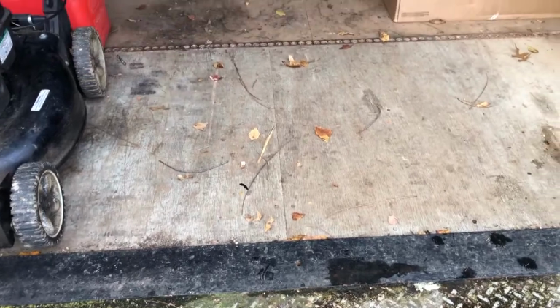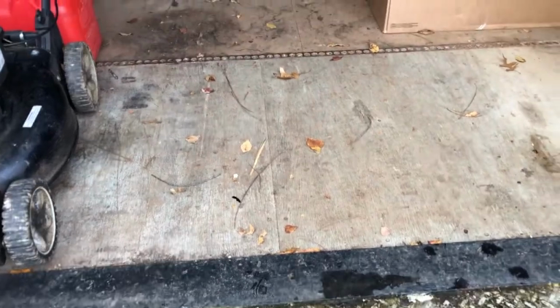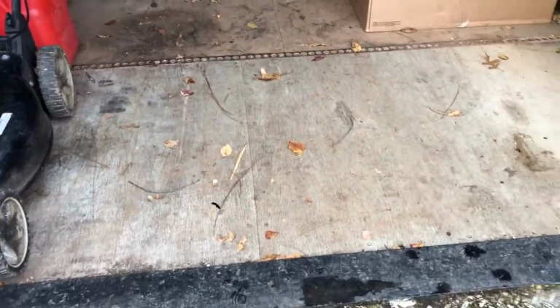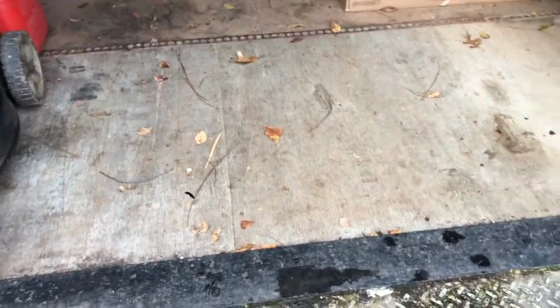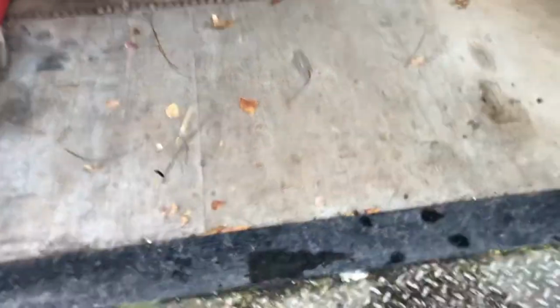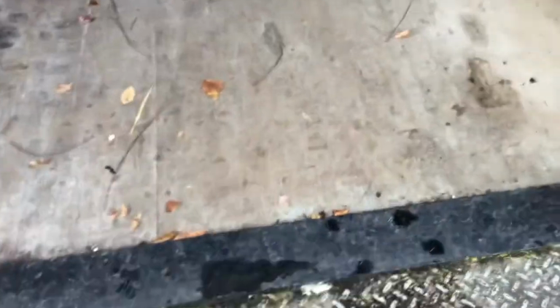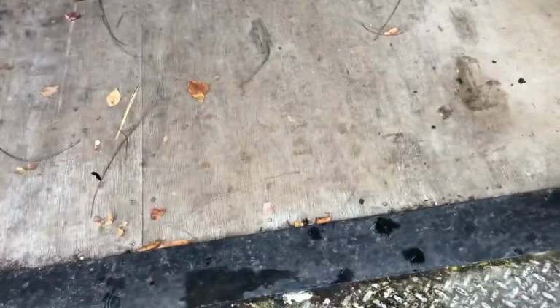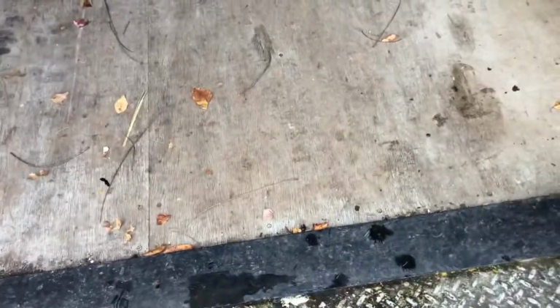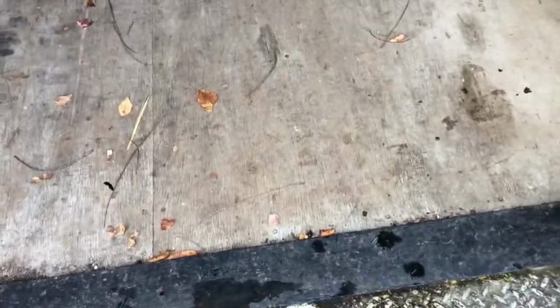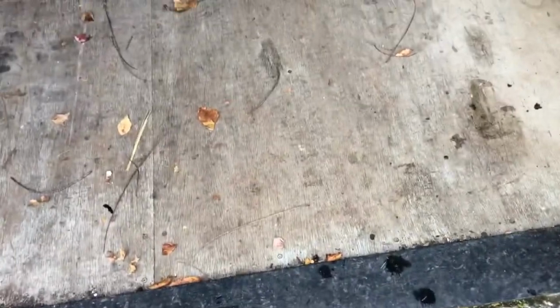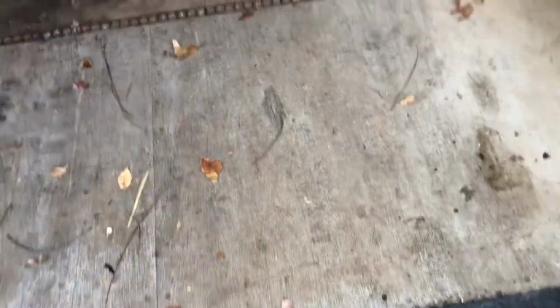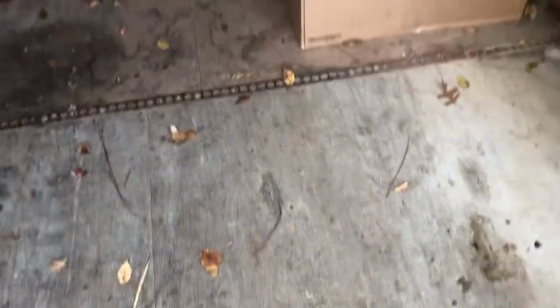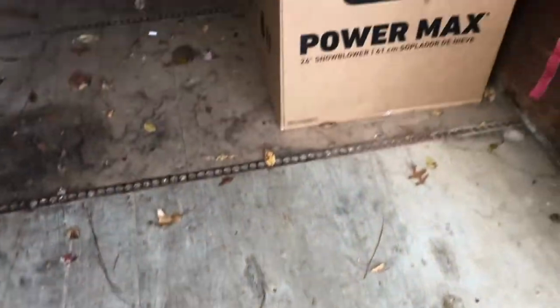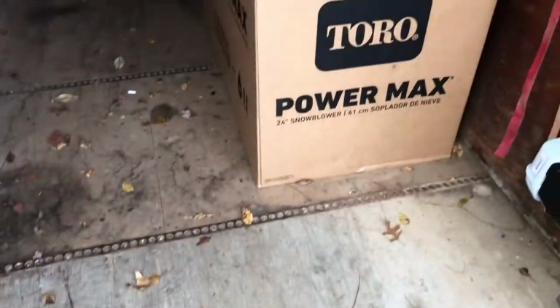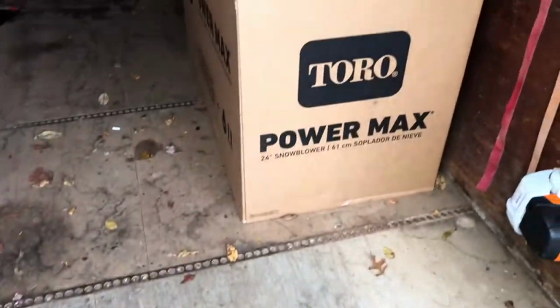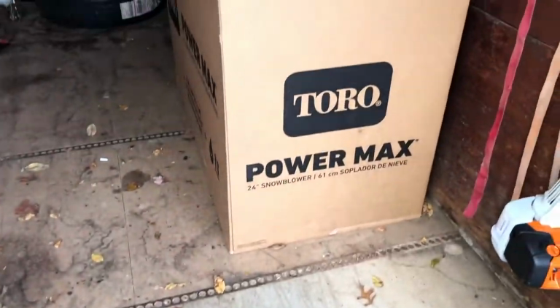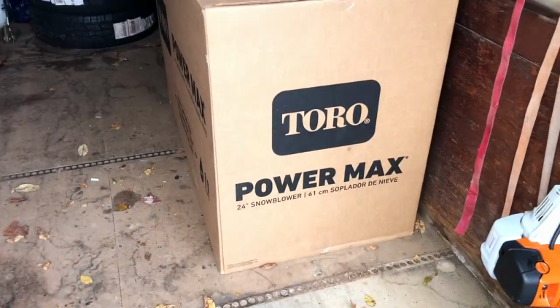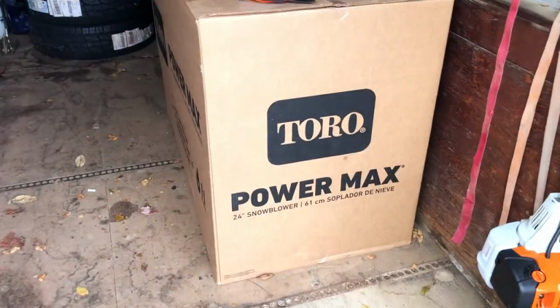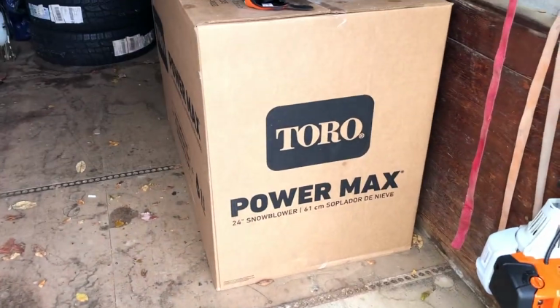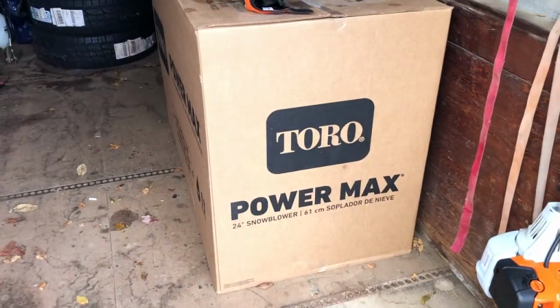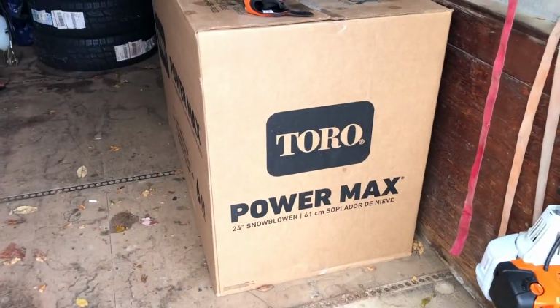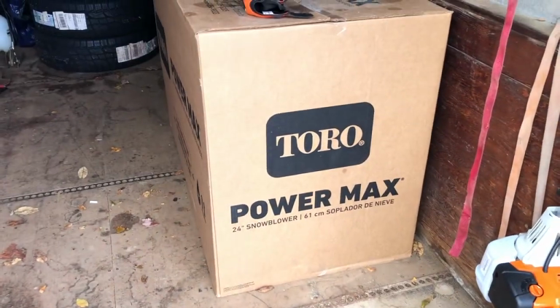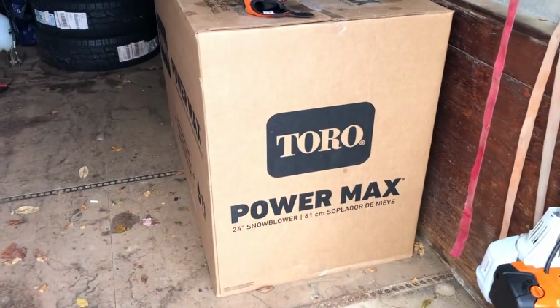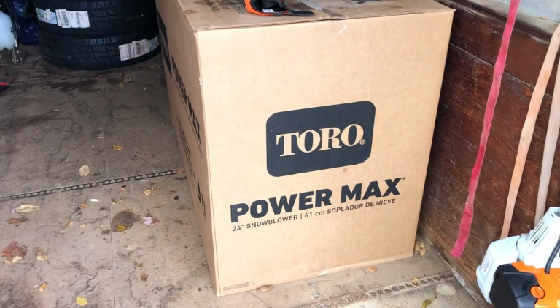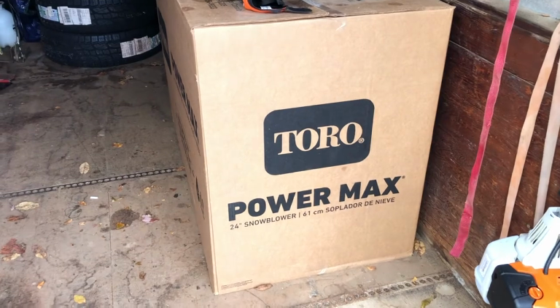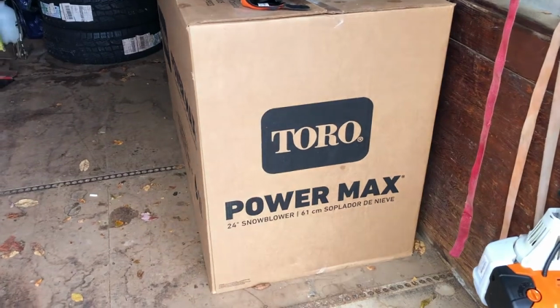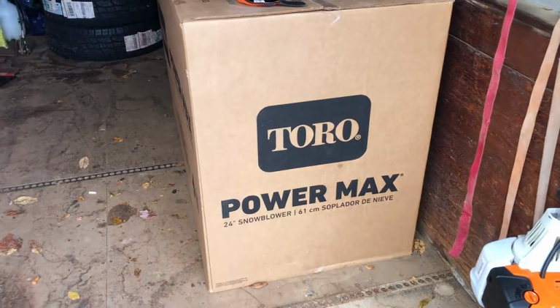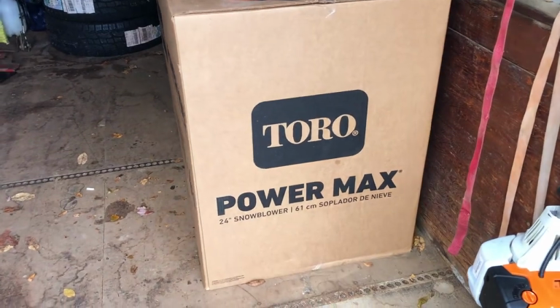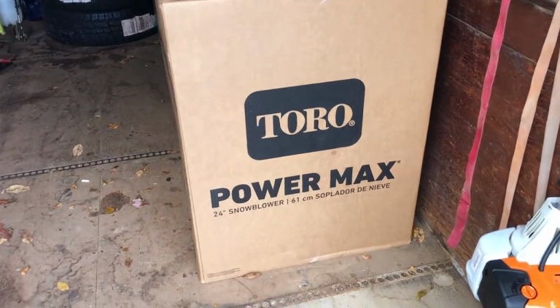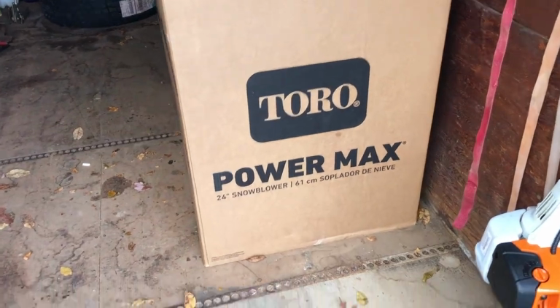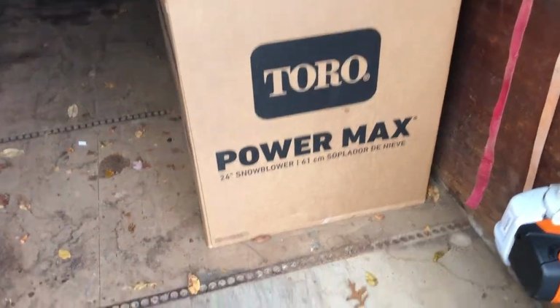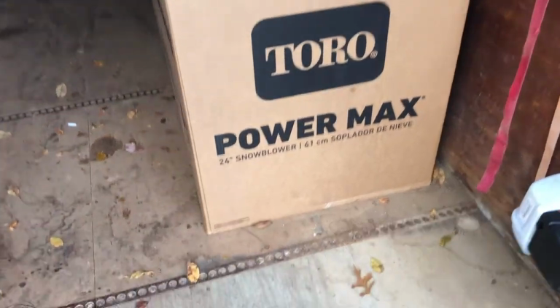Hello everybody, I'm back with another video. Today I'm going to be putting together my Toro 24-inch snowblower.